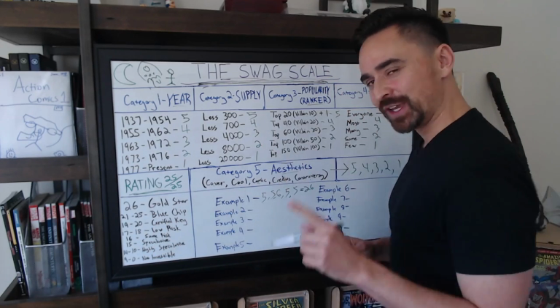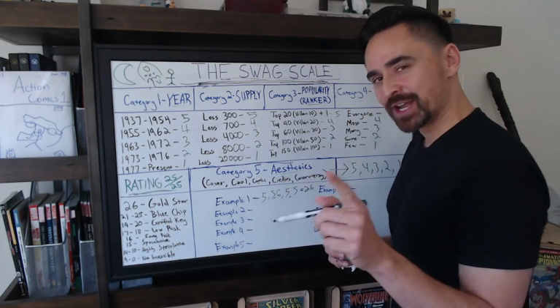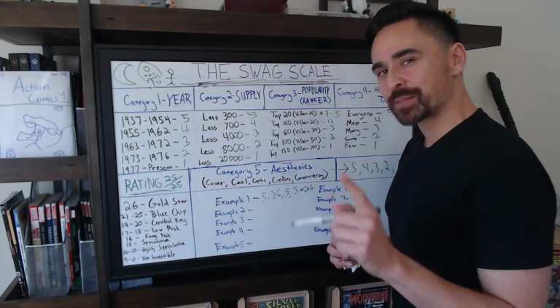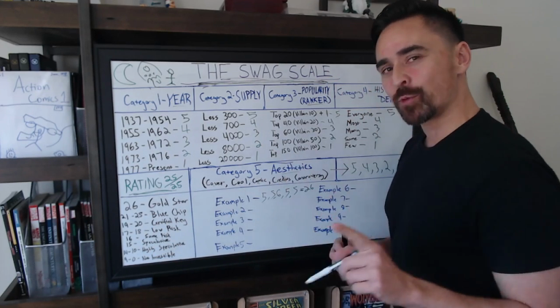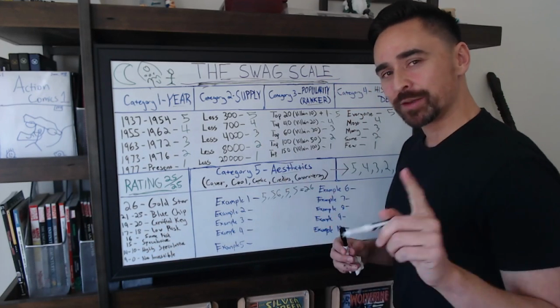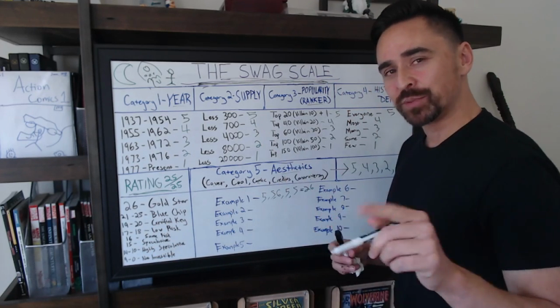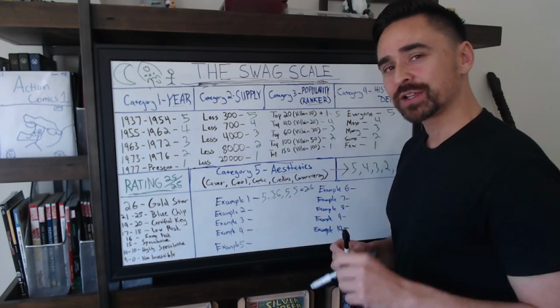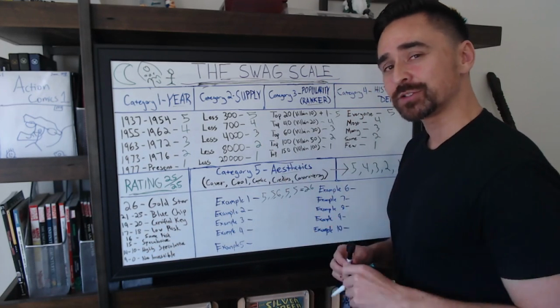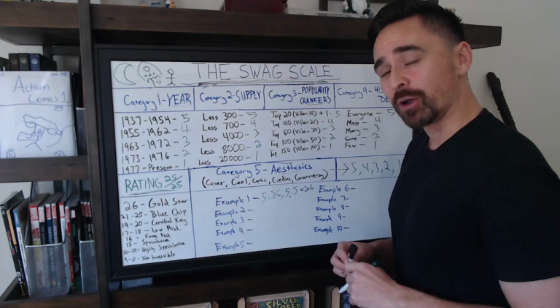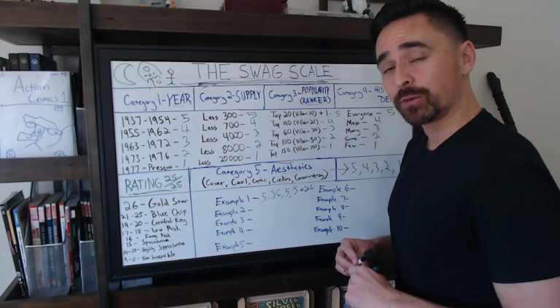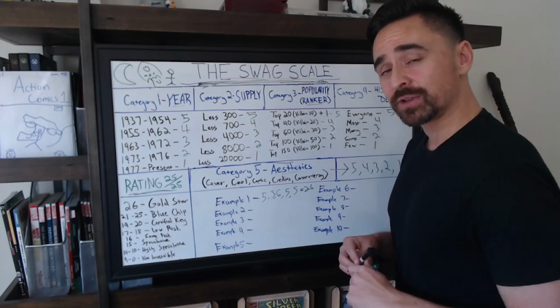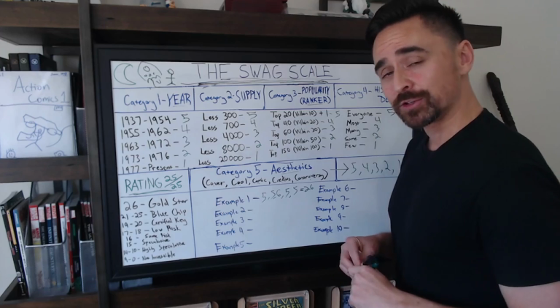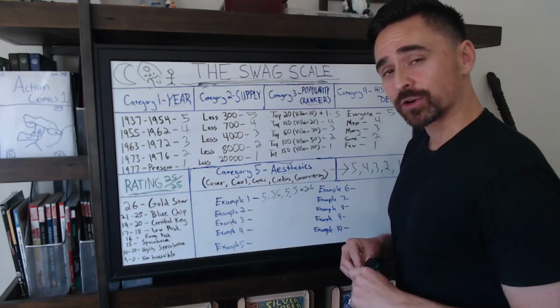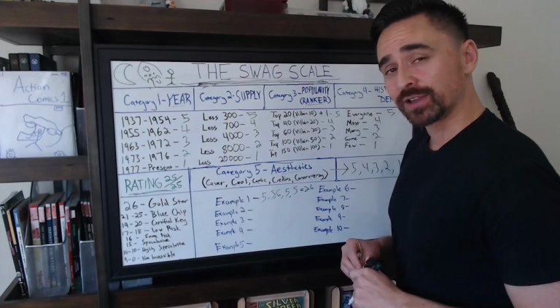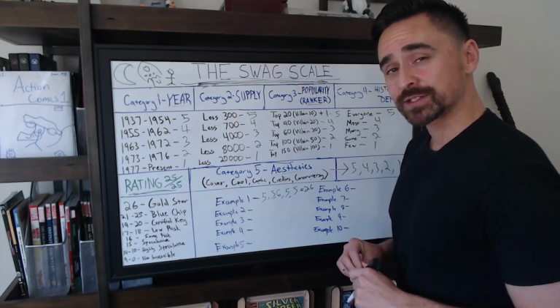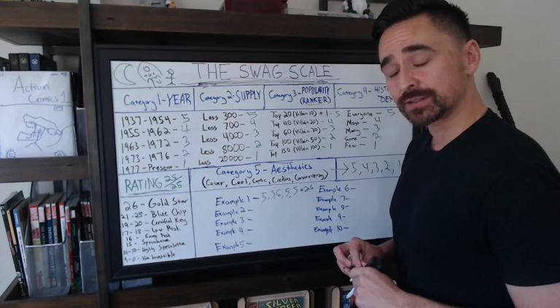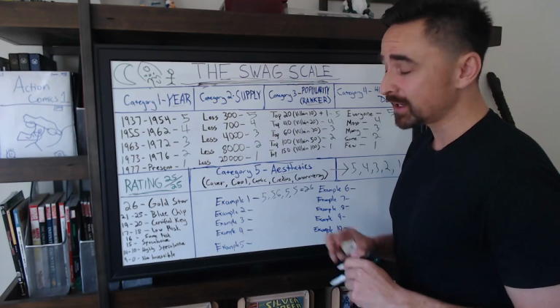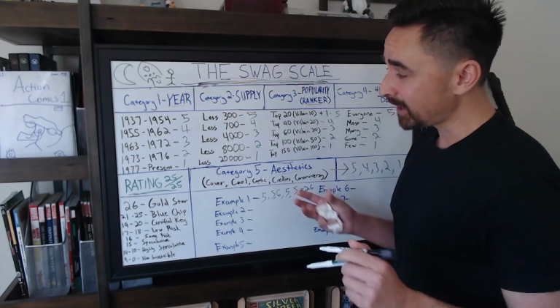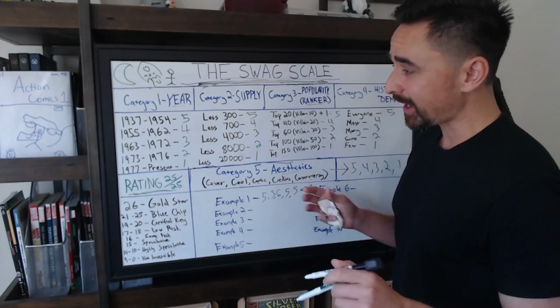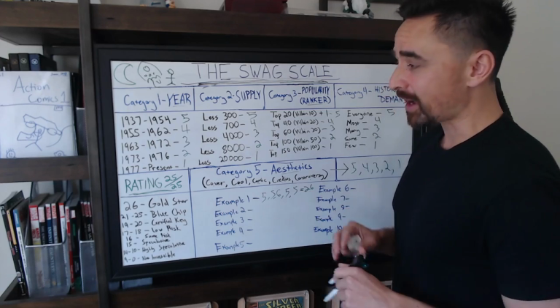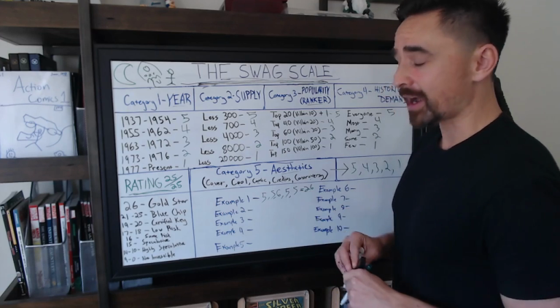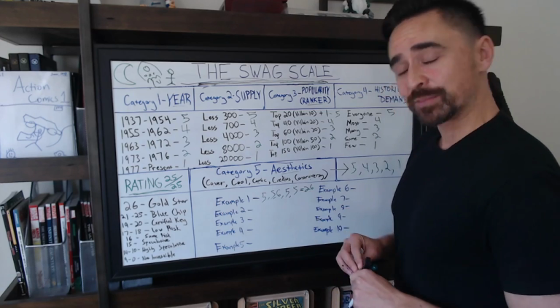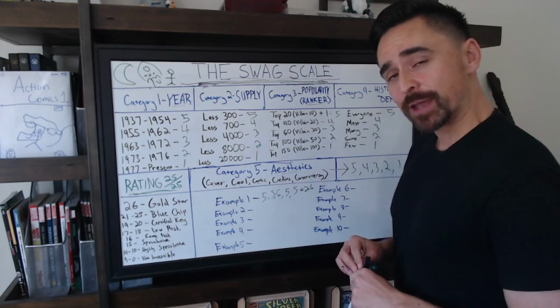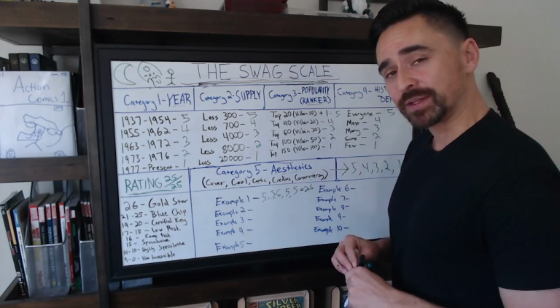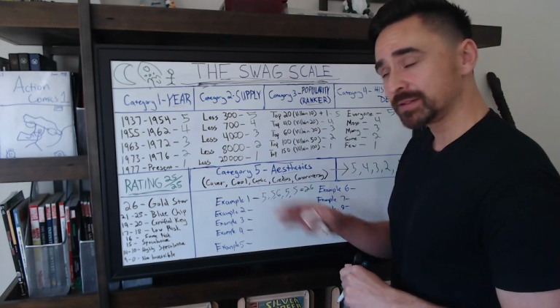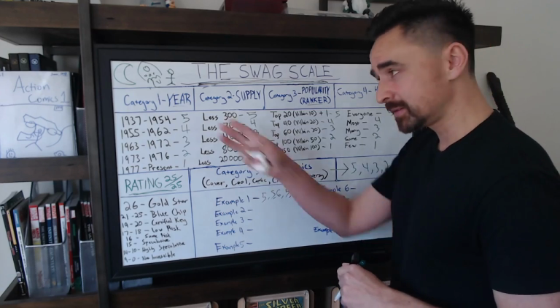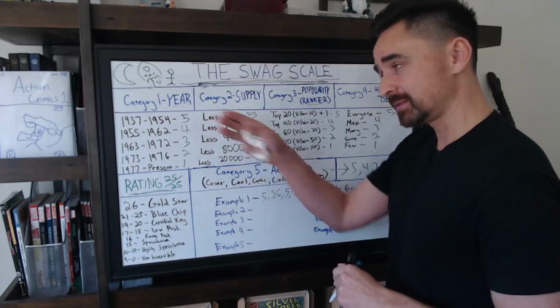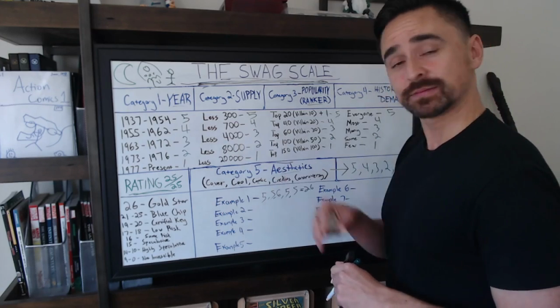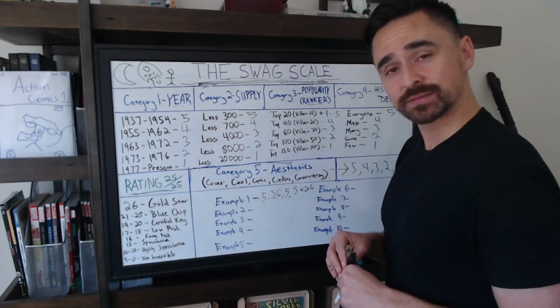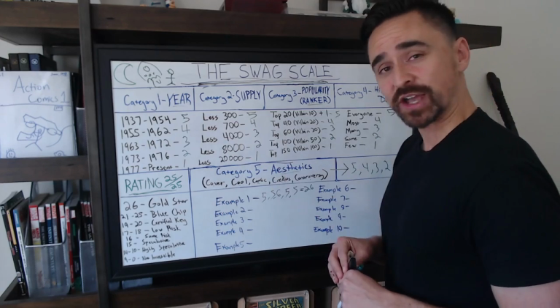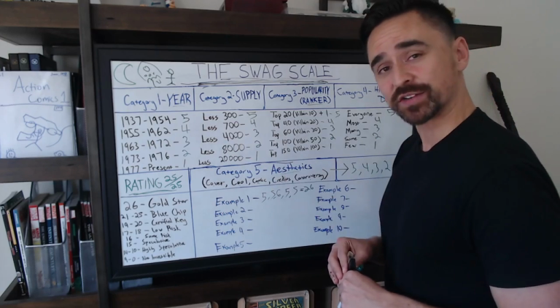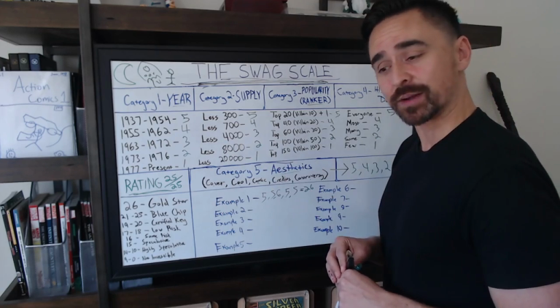Adding it all up, Action Comics number one scores 26 on the Swag Scale — a gold star, the crème de la crème, the number one book to own in your collection.